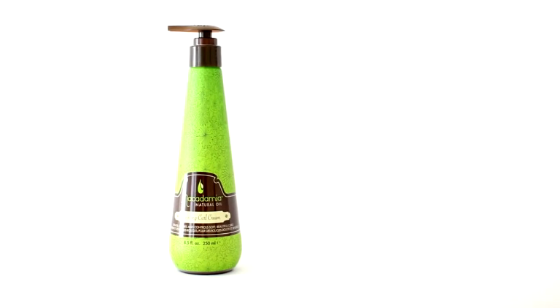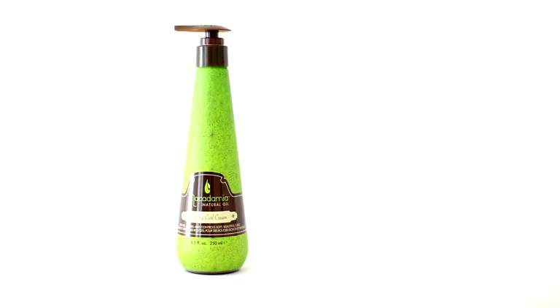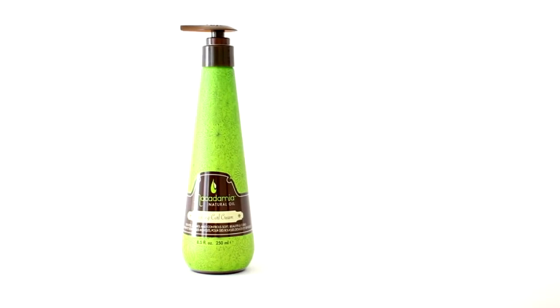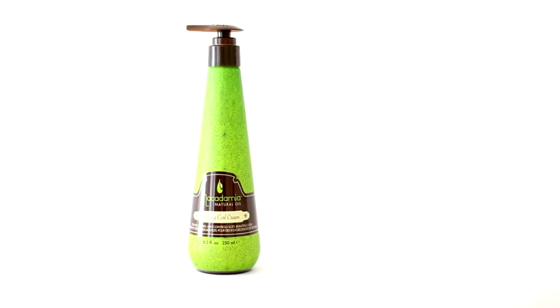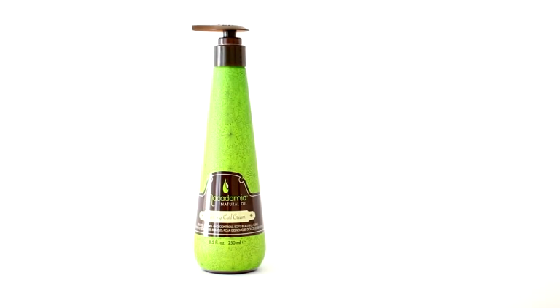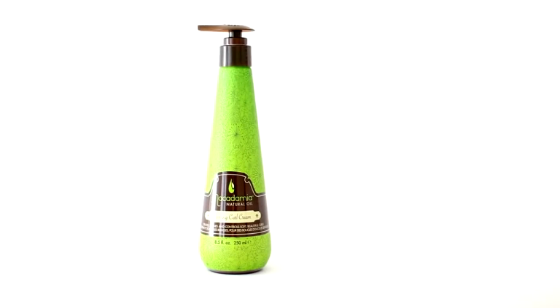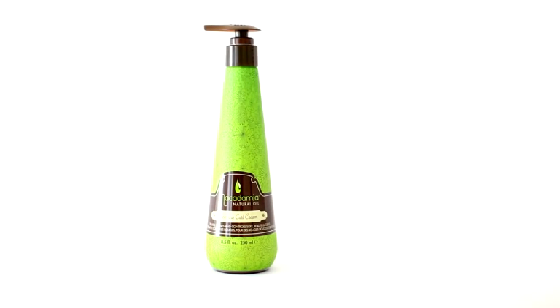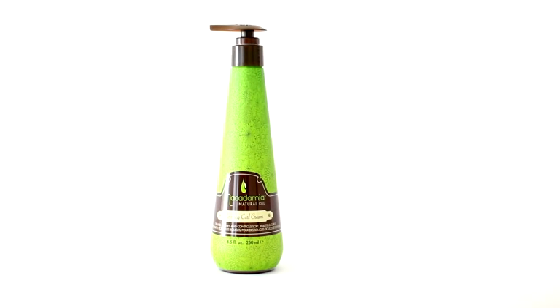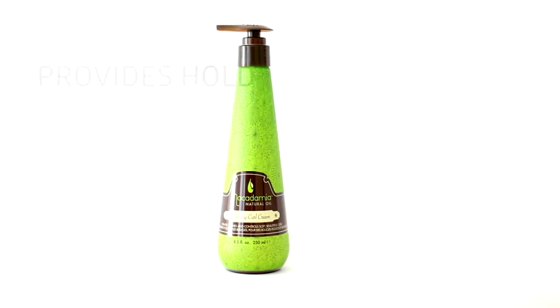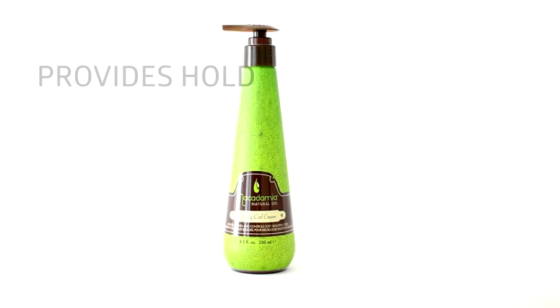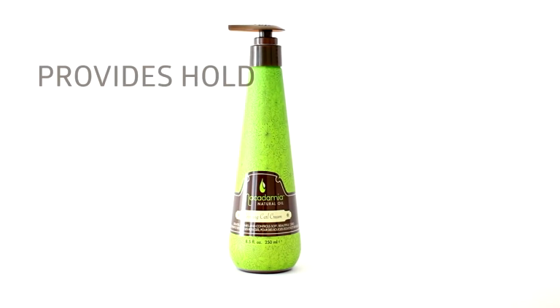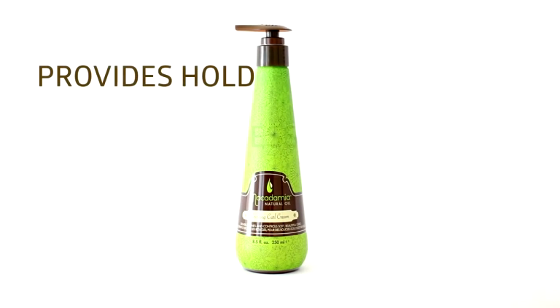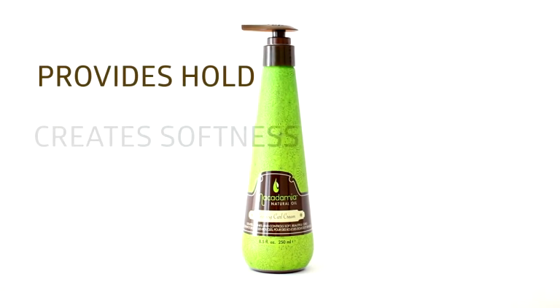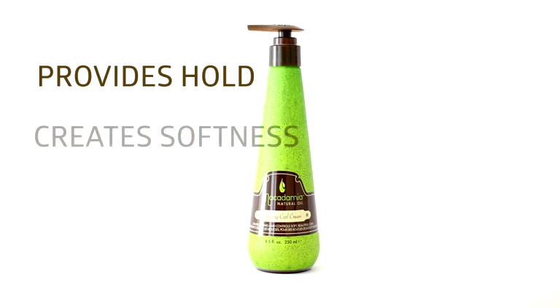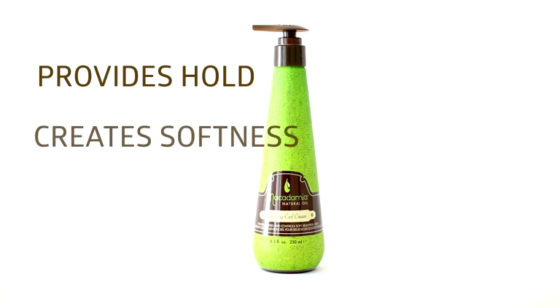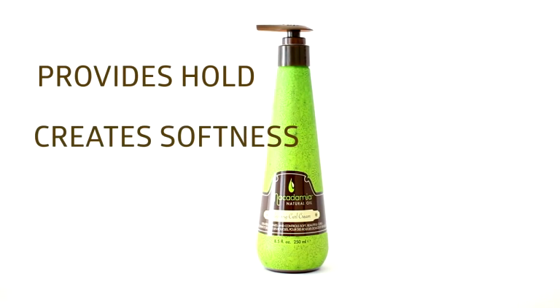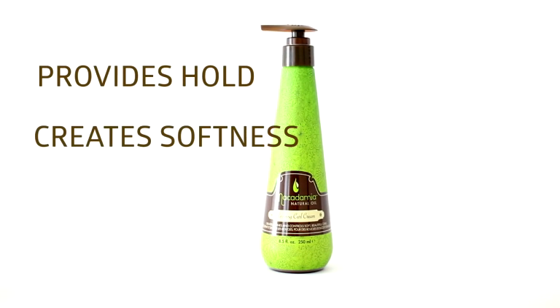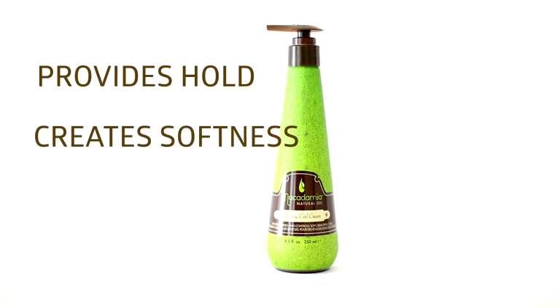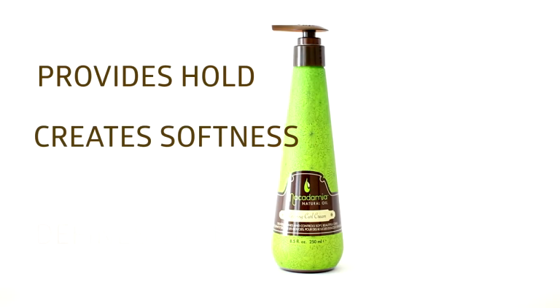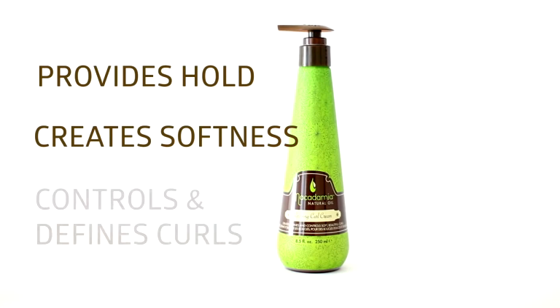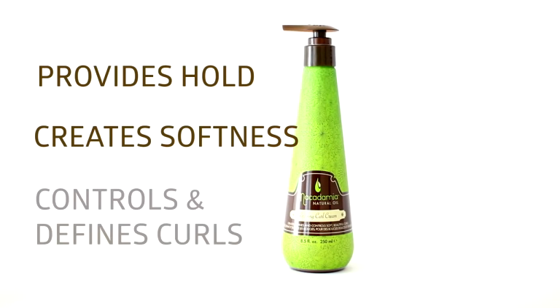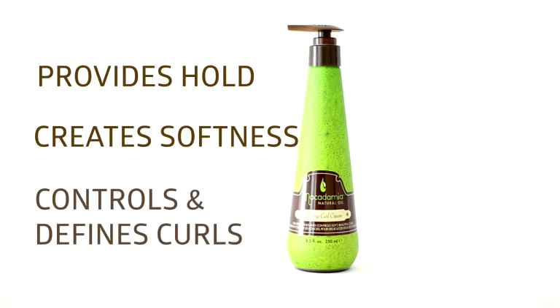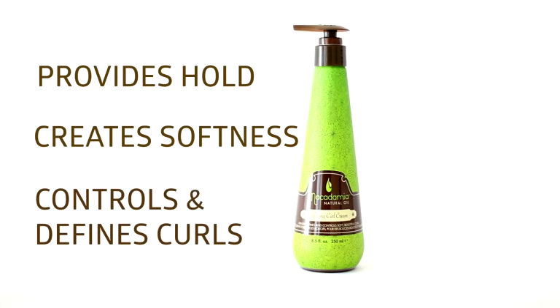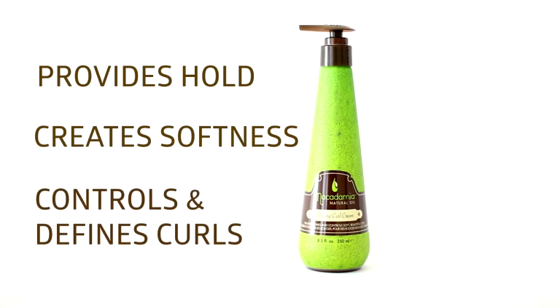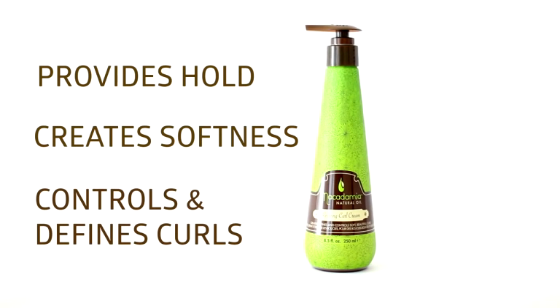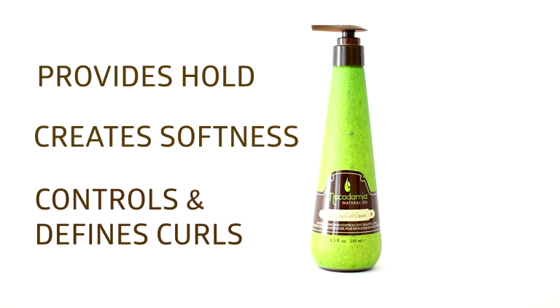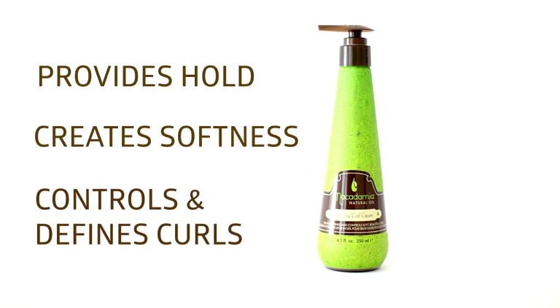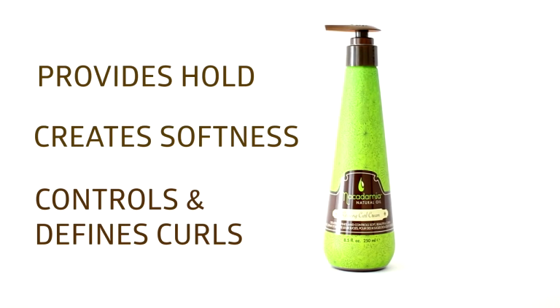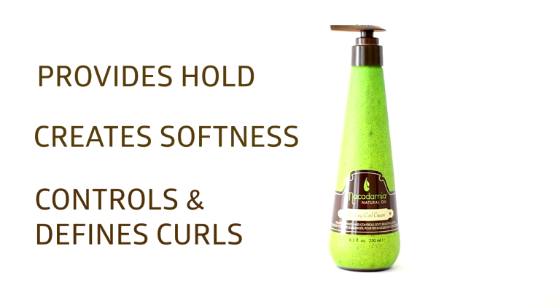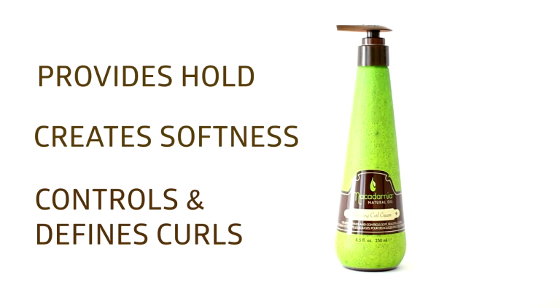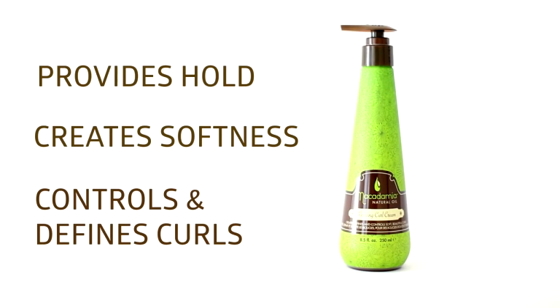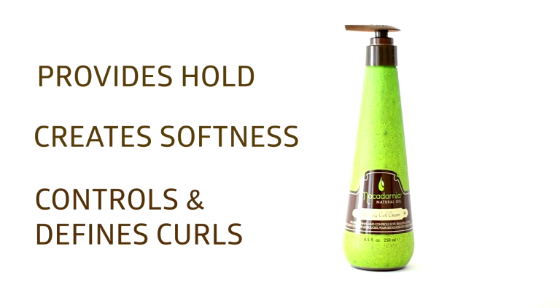Macadamia's Reviving Curl Cream provides hold, creates softness, defines, and controls, giving you touchable curls.